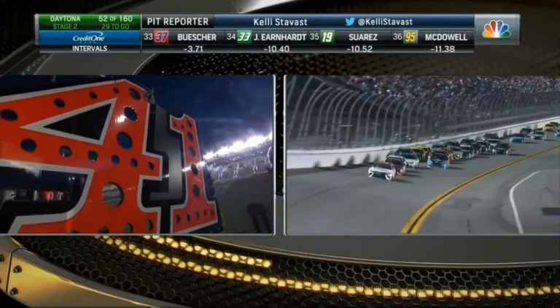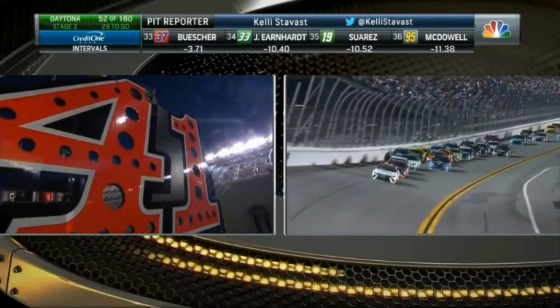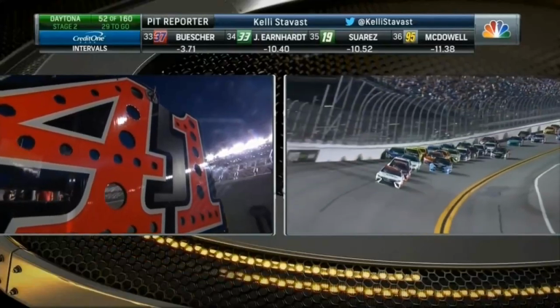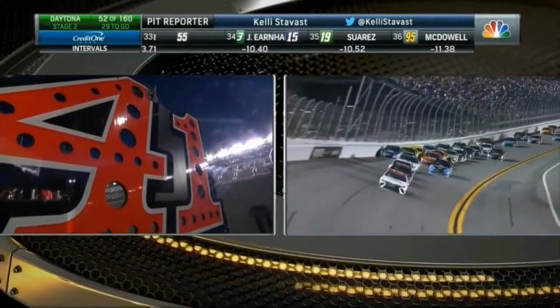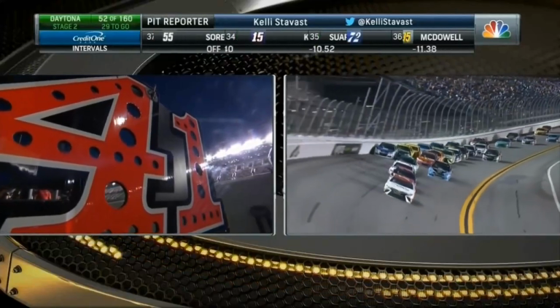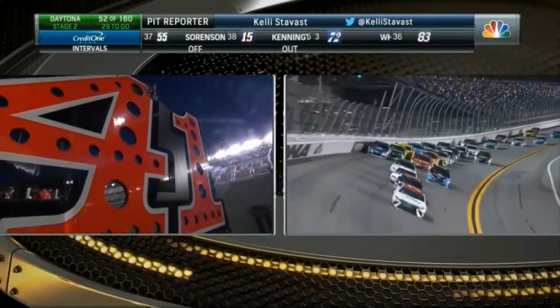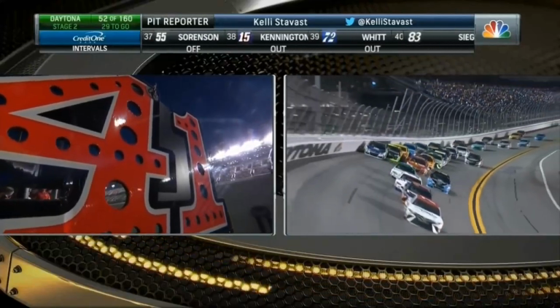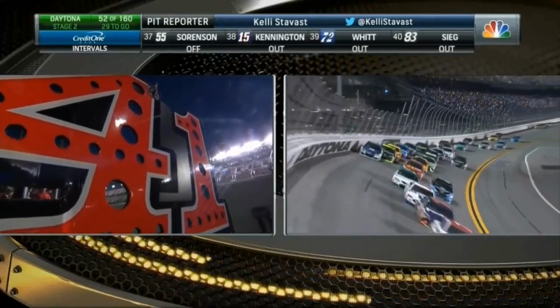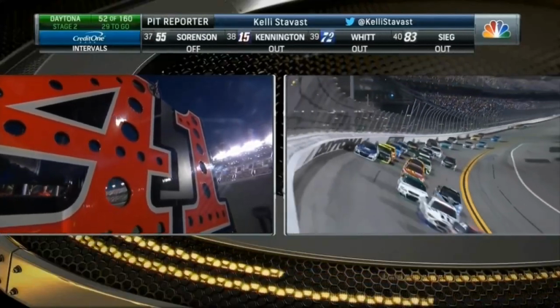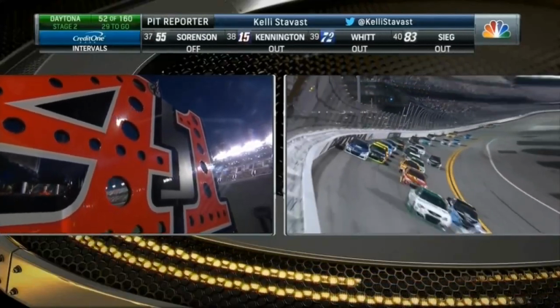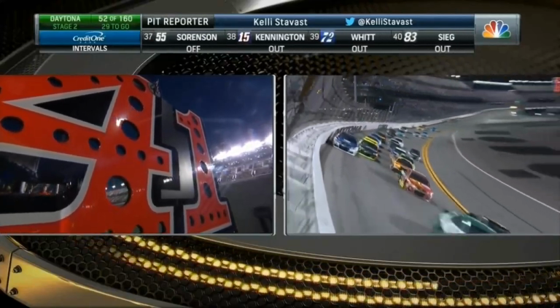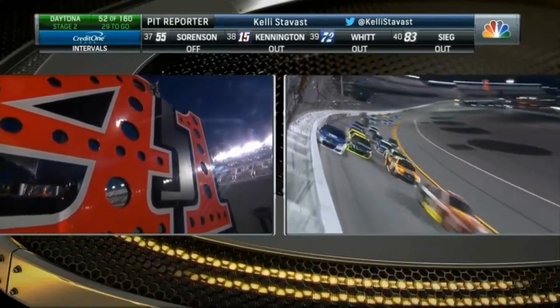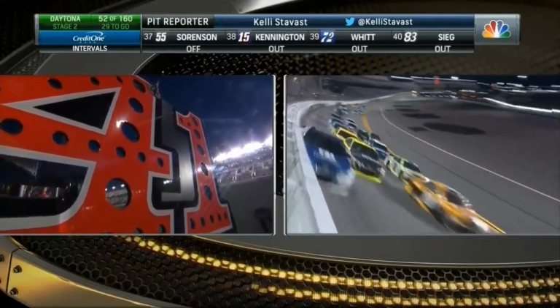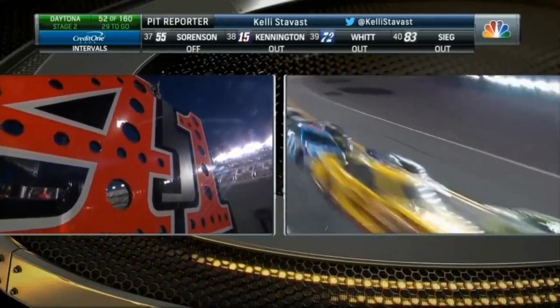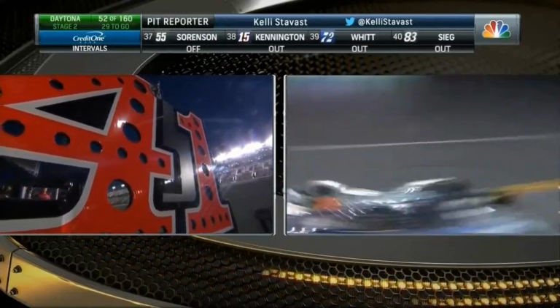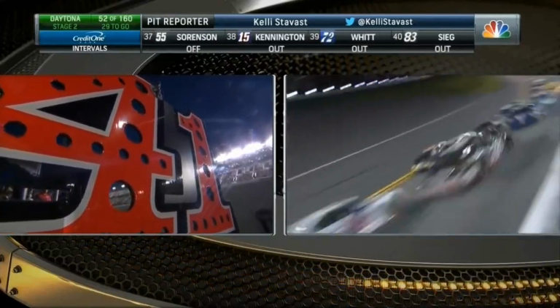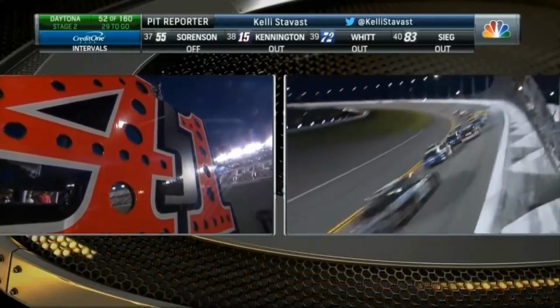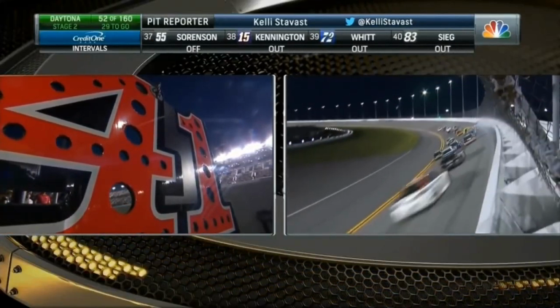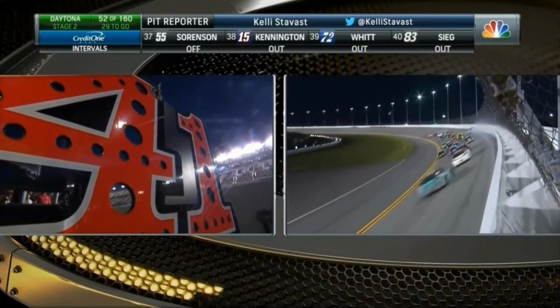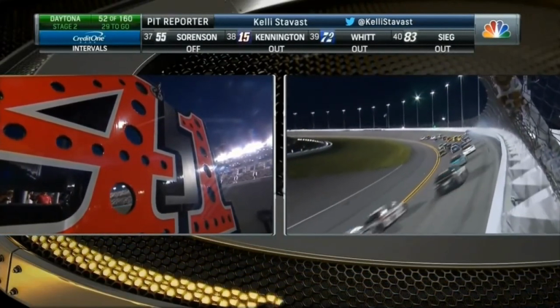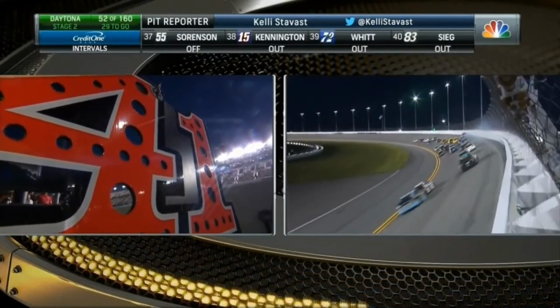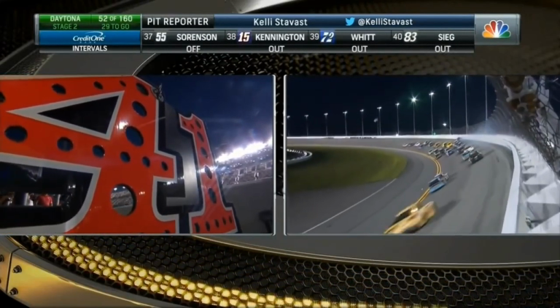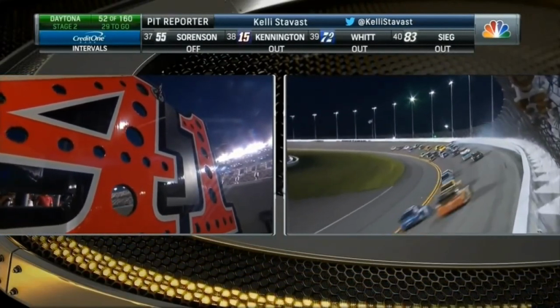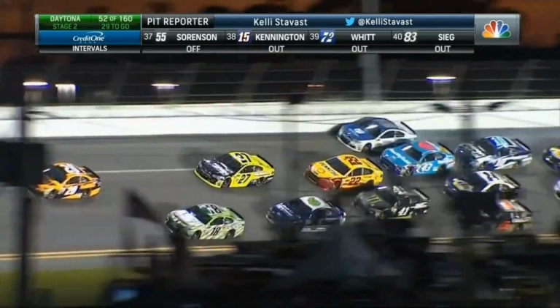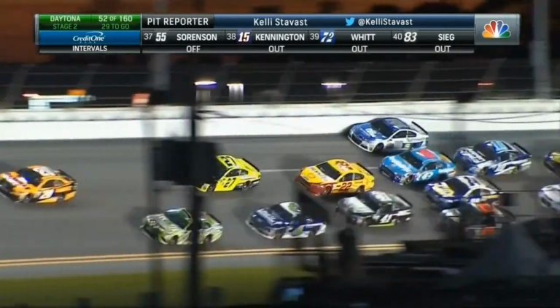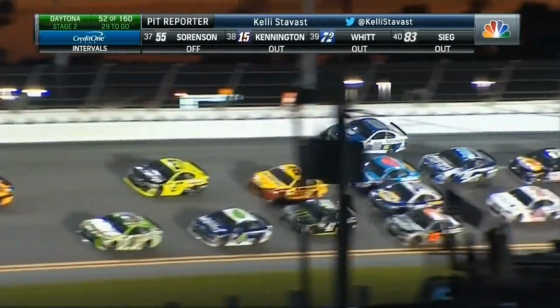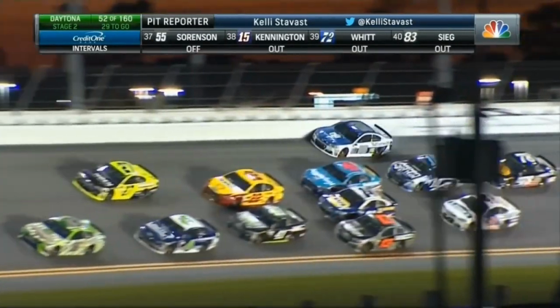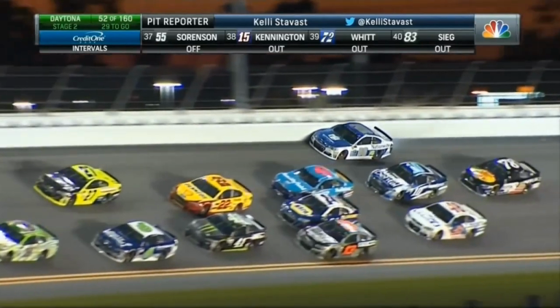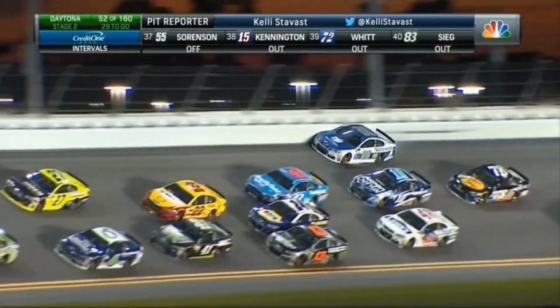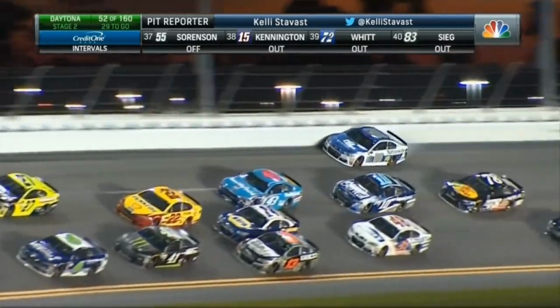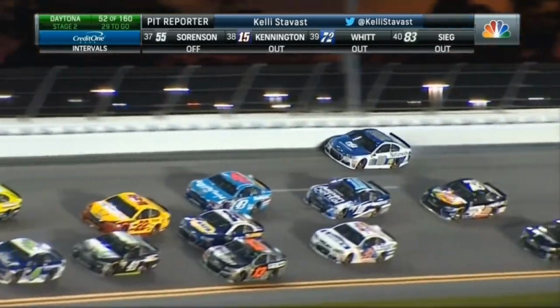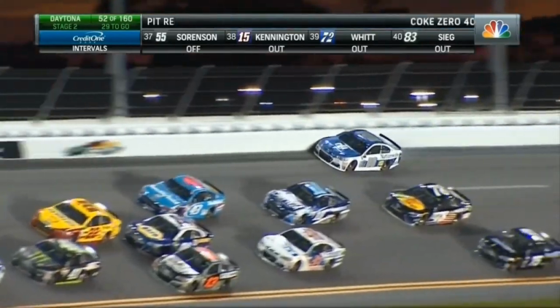With those LED lights, the 41 is certainly much darker and tougher to see. Dale Earnhardt Jr. up against the wall.